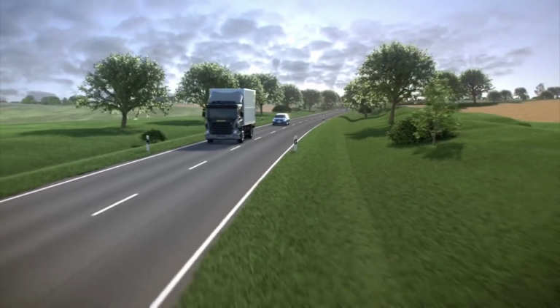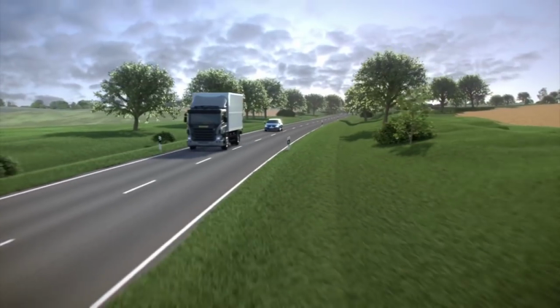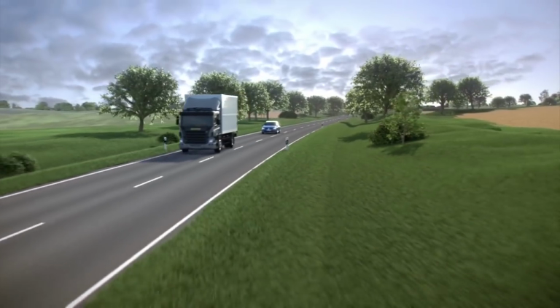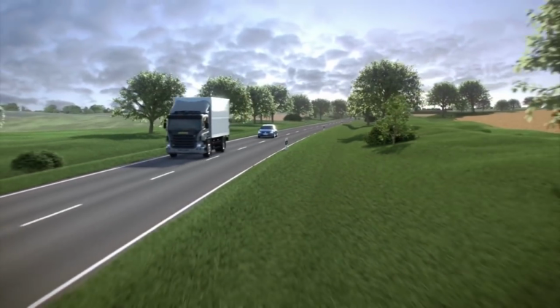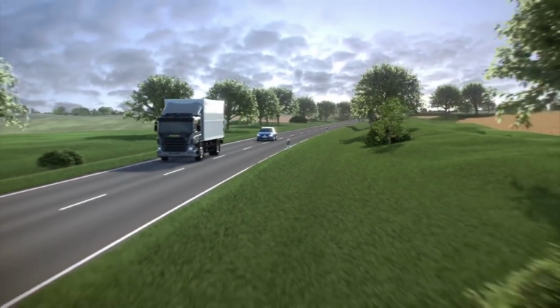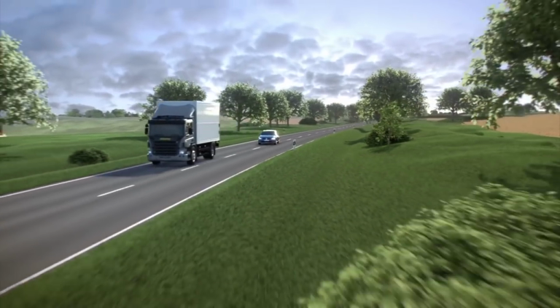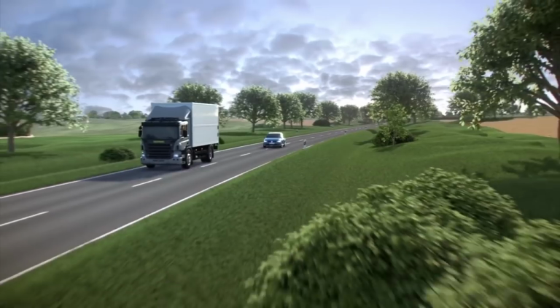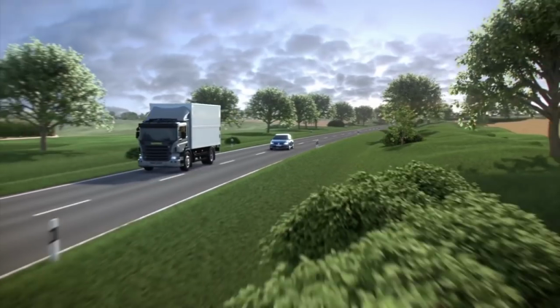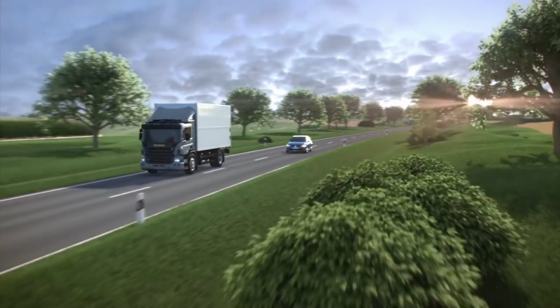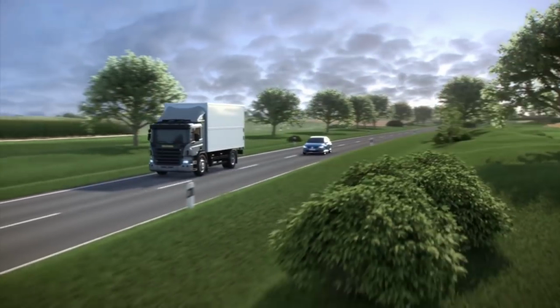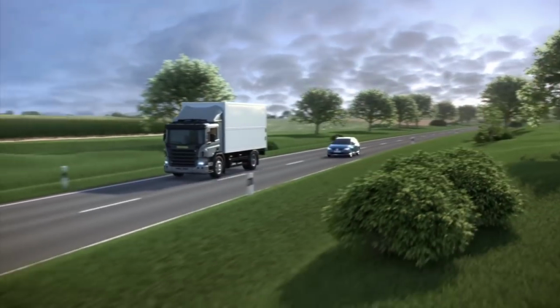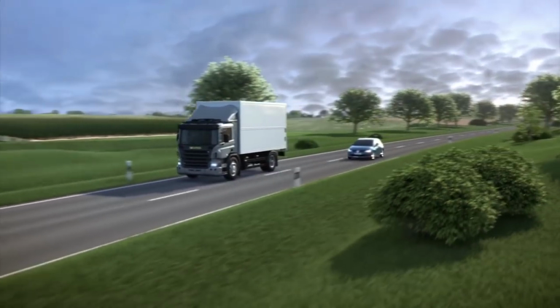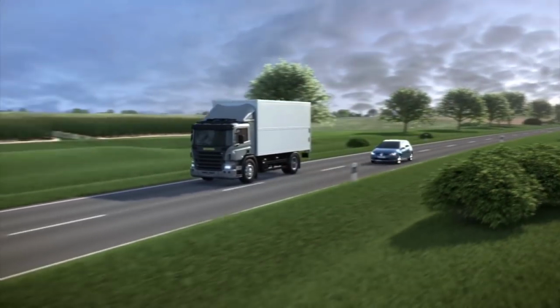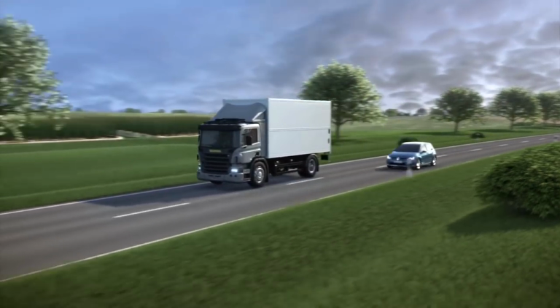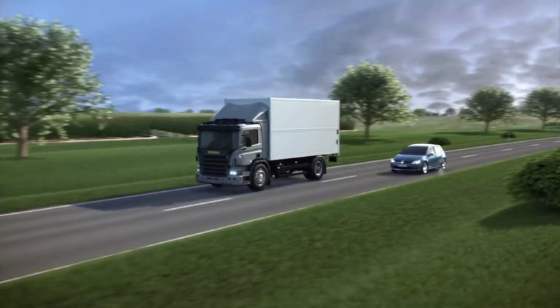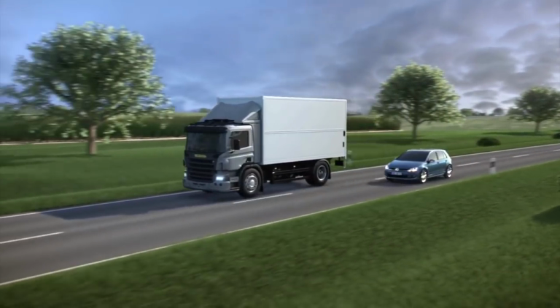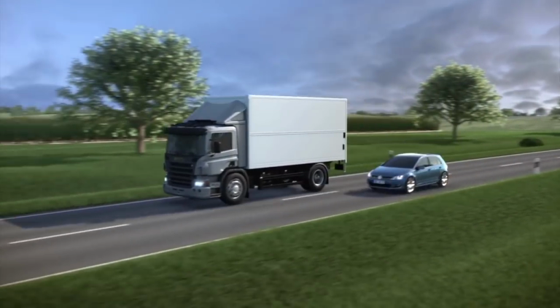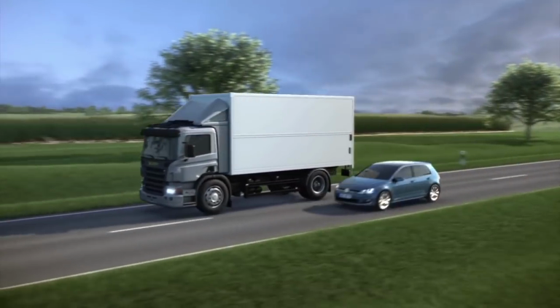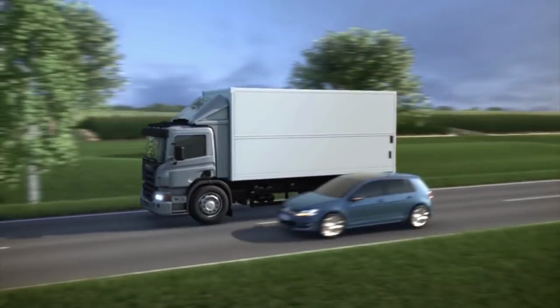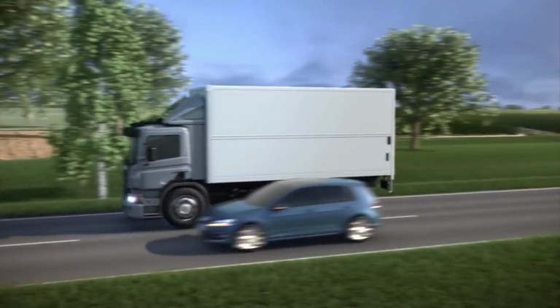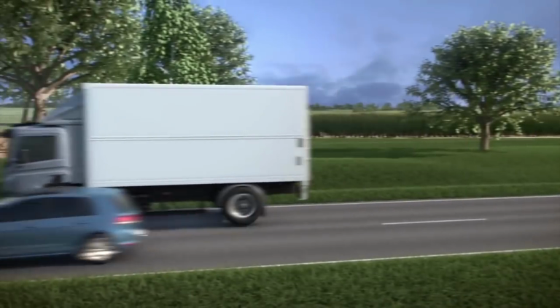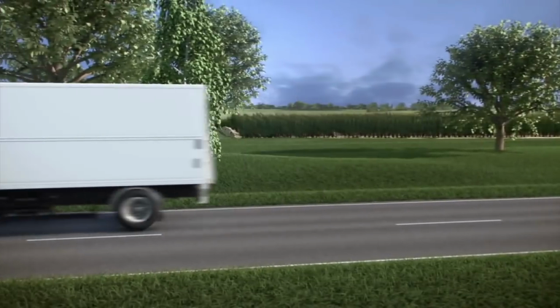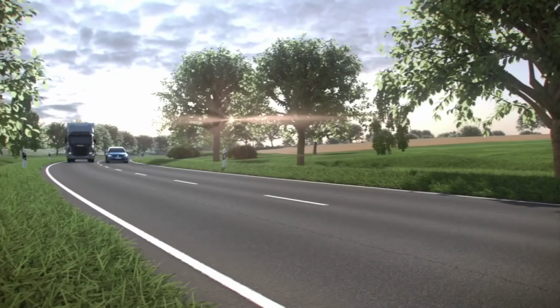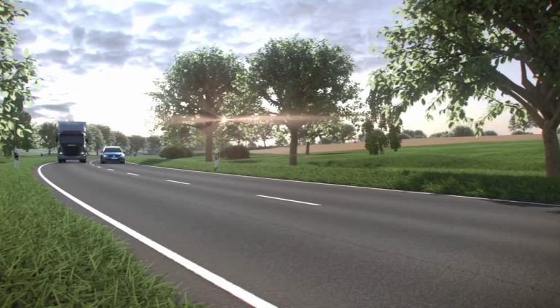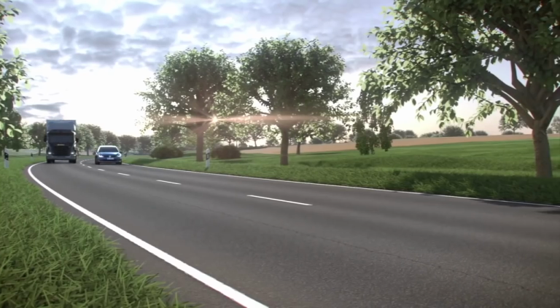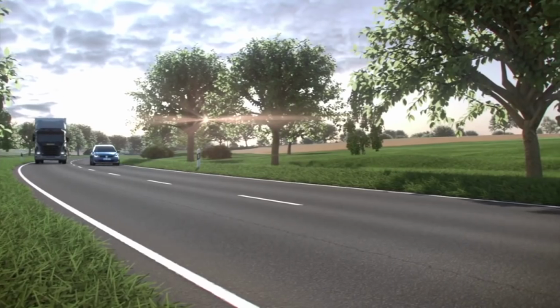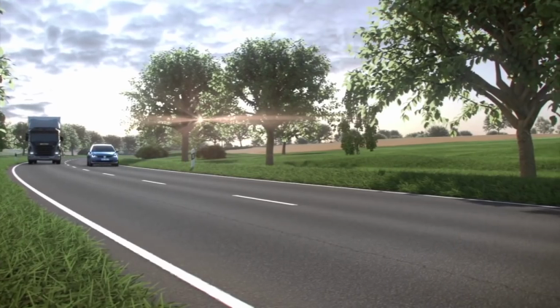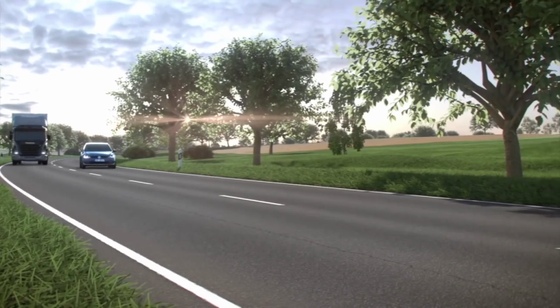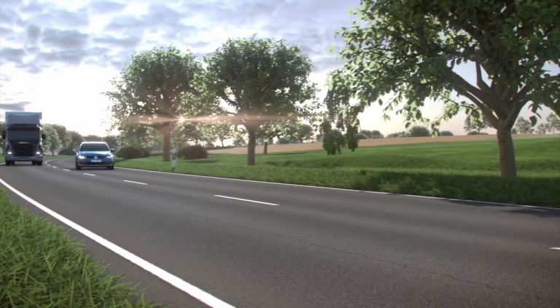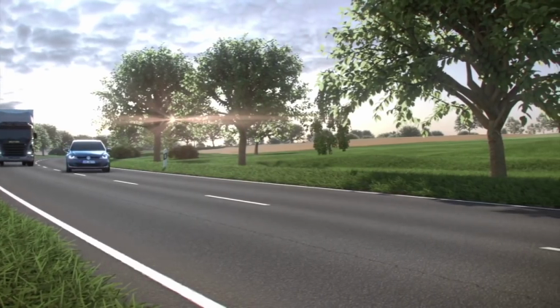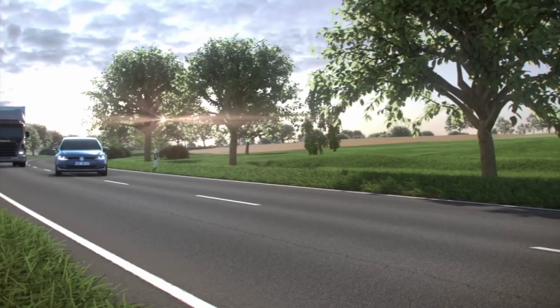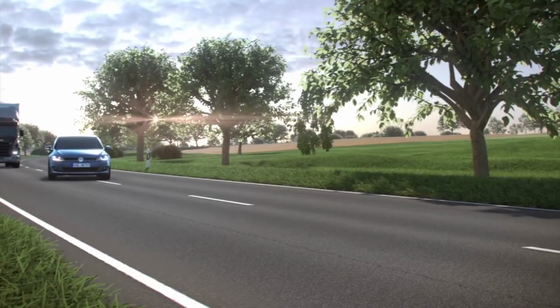Volkswagen Lane Departure Warning — one of many available driver assistance features that helps make sure your drive is an easier one.